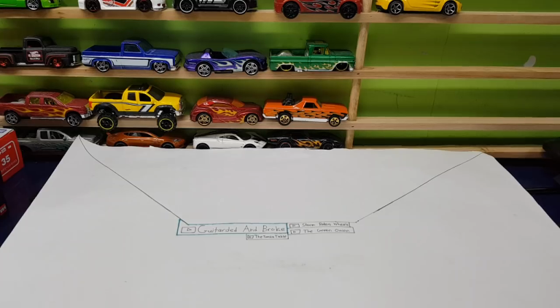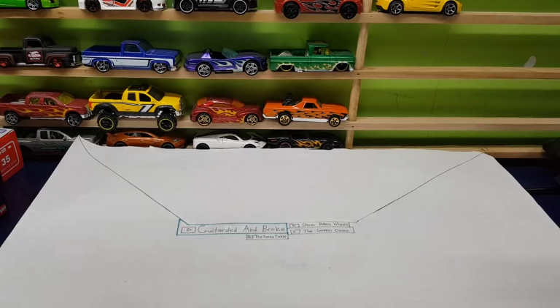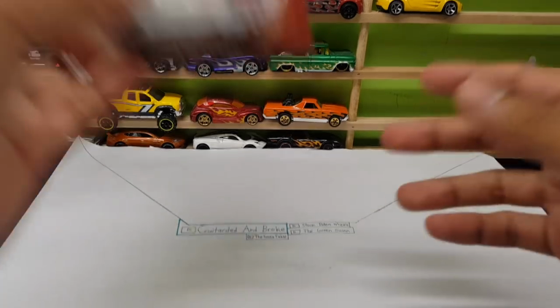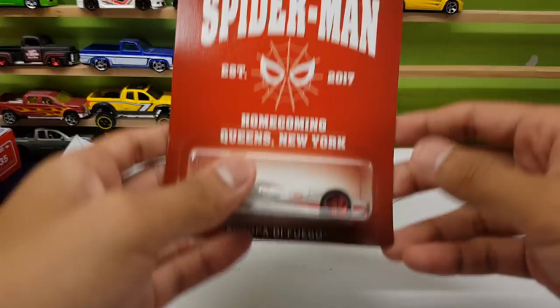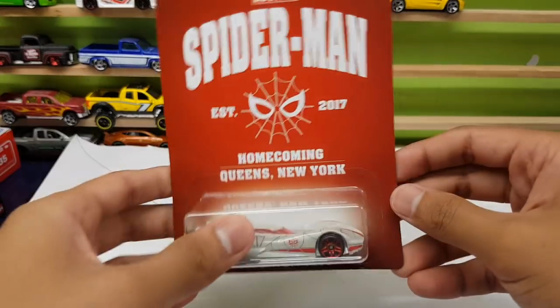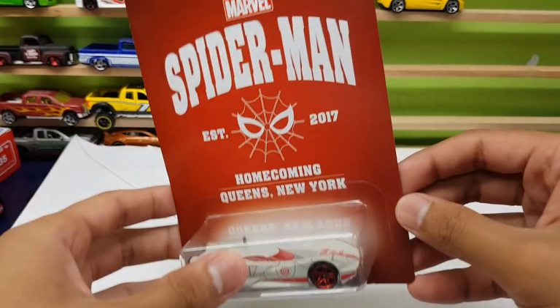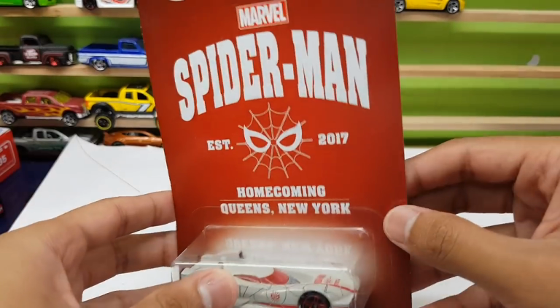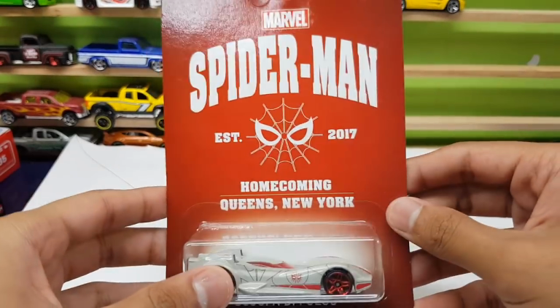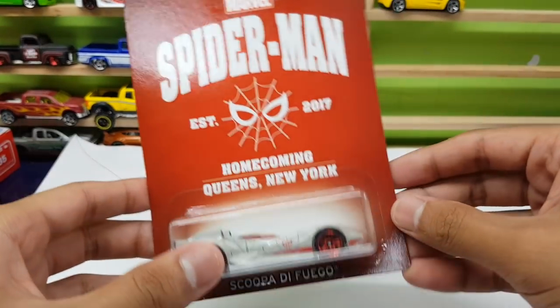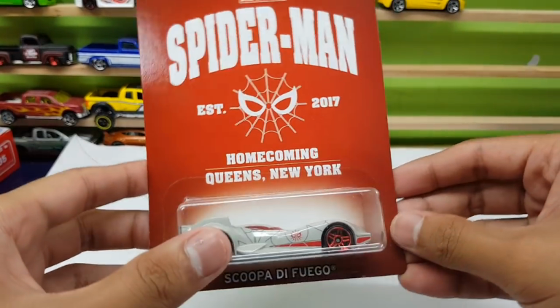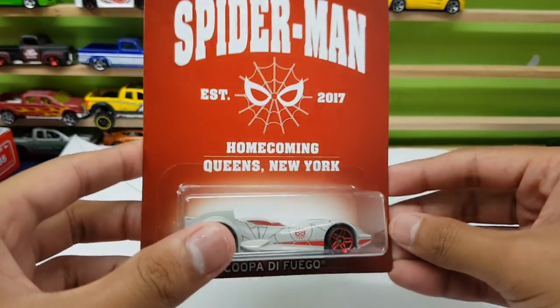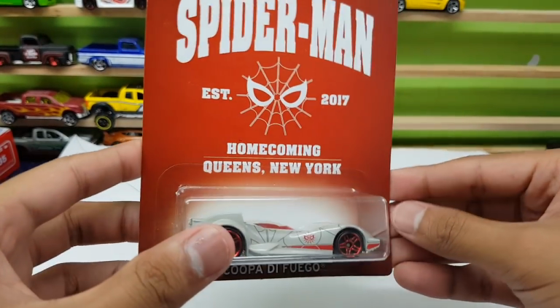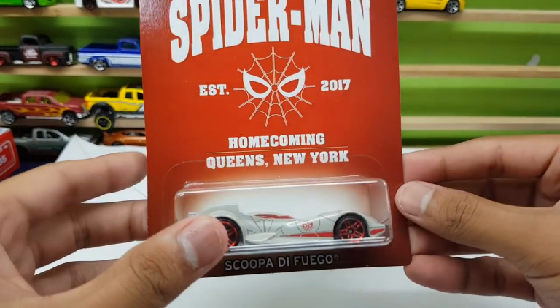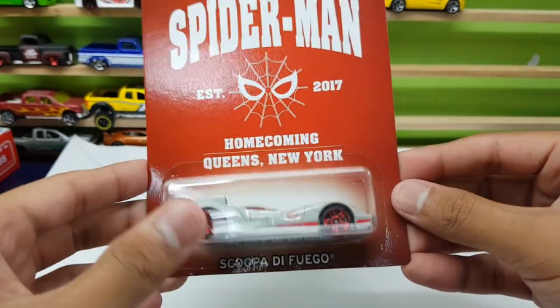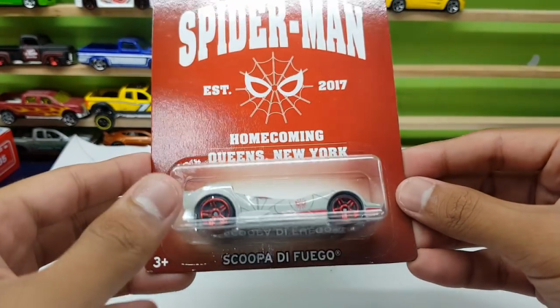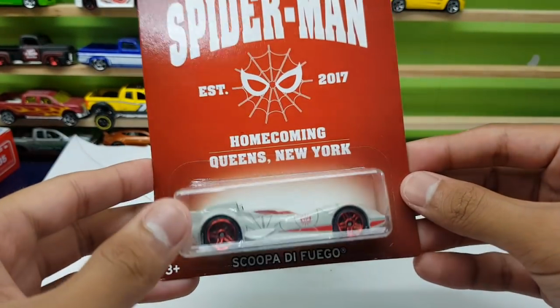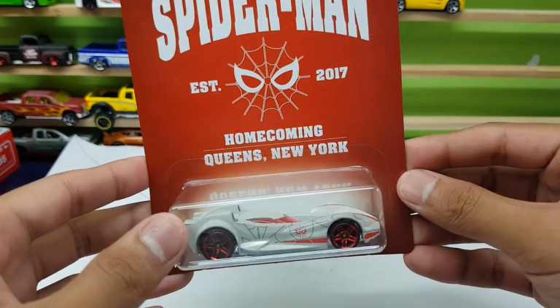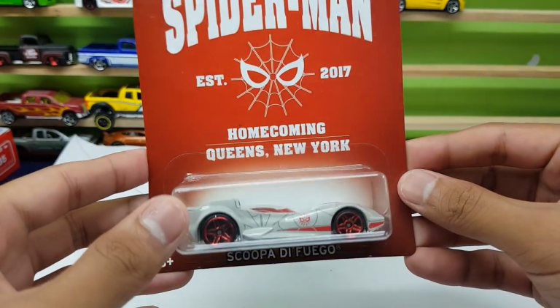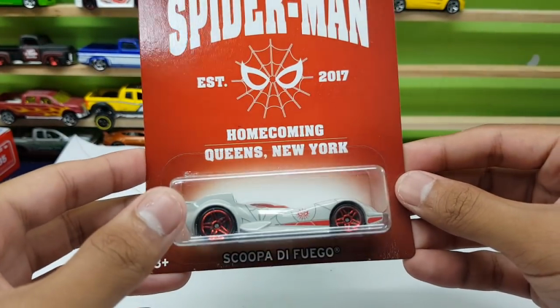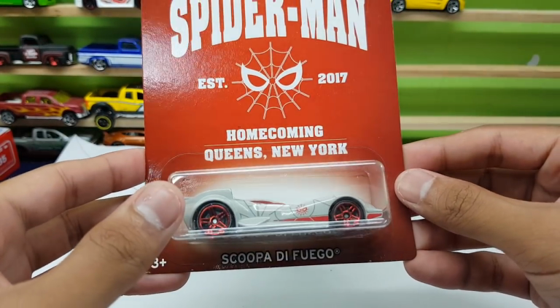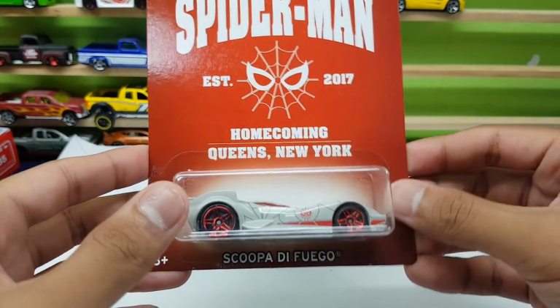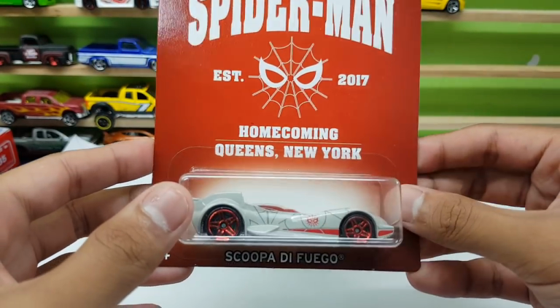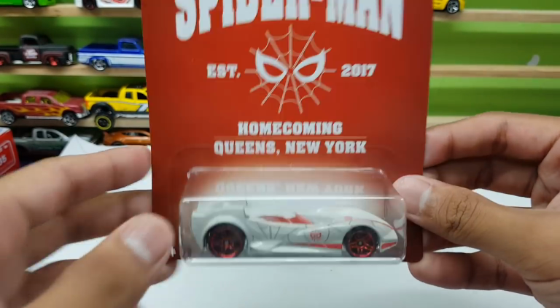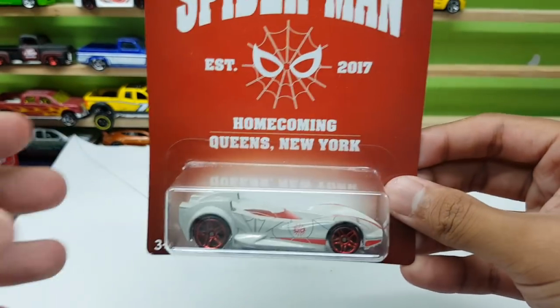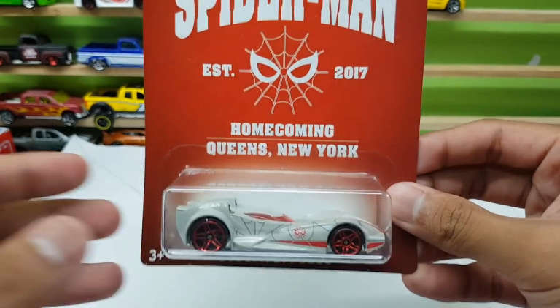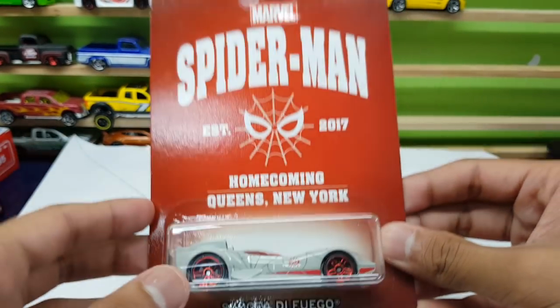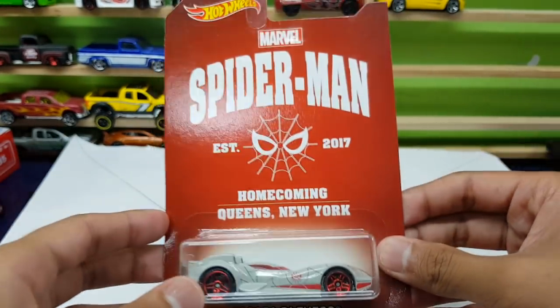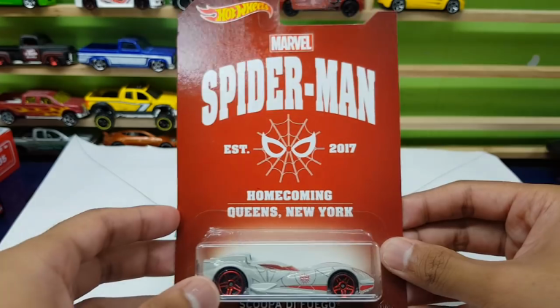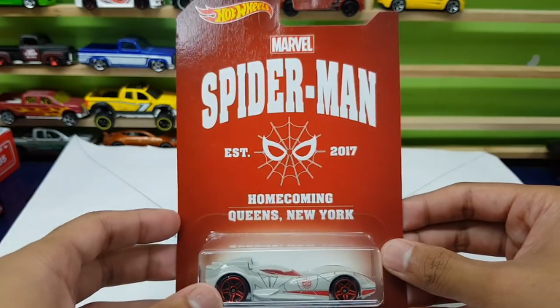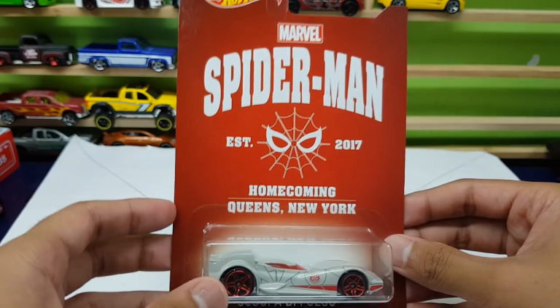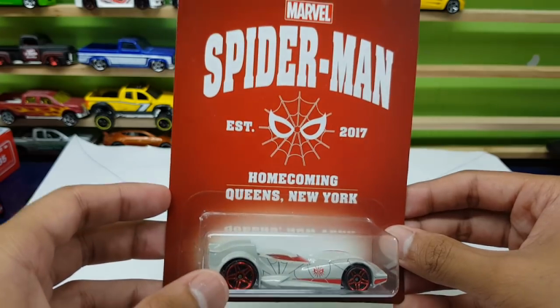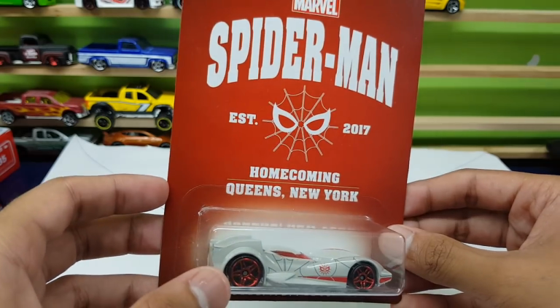What up guys, Shifty here back again with another review. Today we're gonna review the Scuba DeVego, sent in by Stormriders Phil.